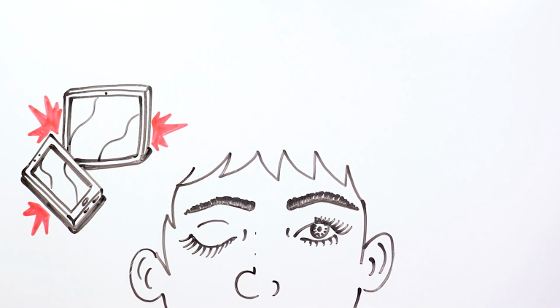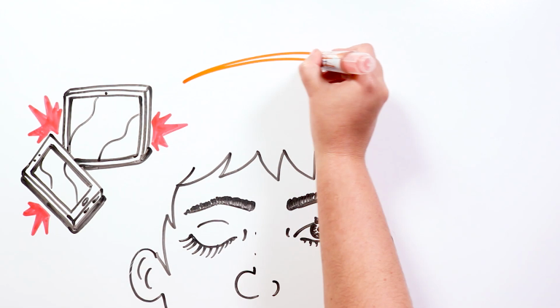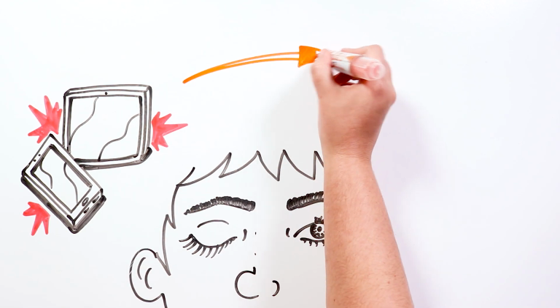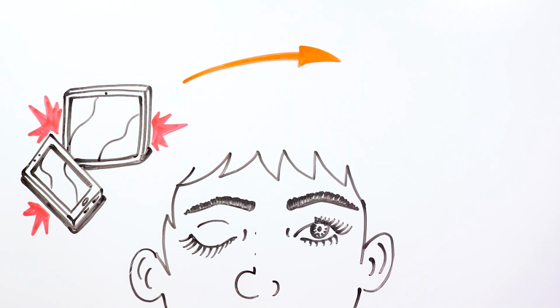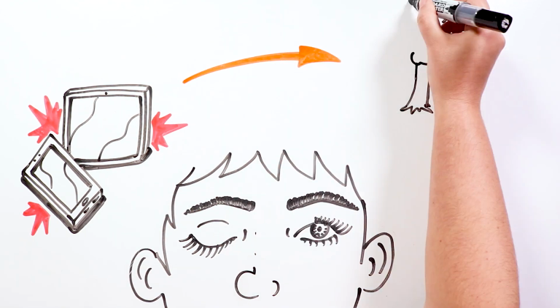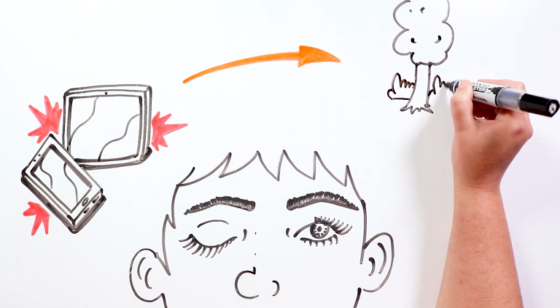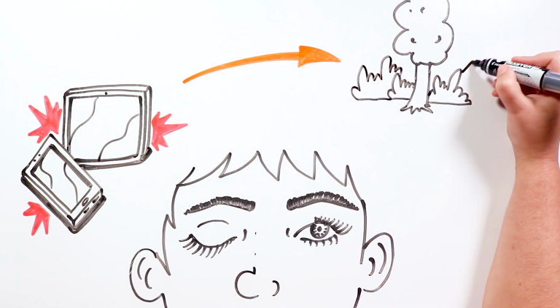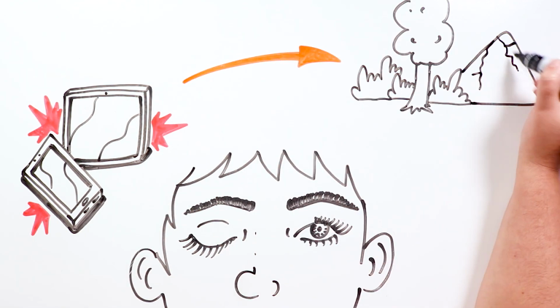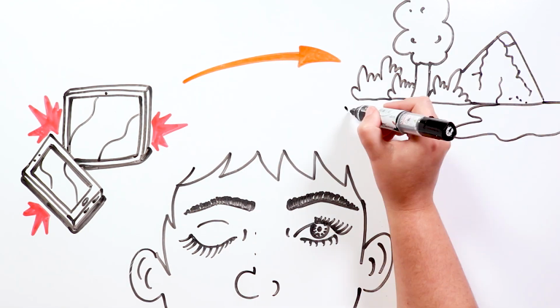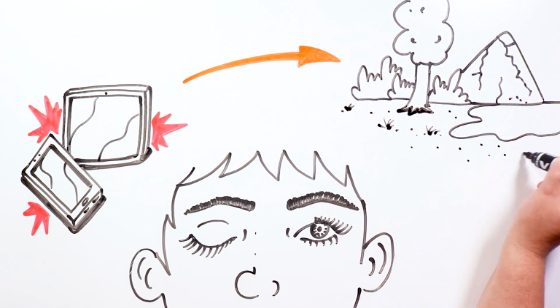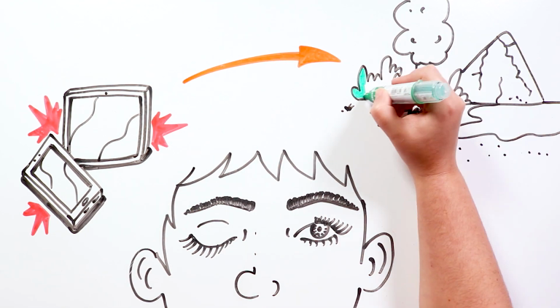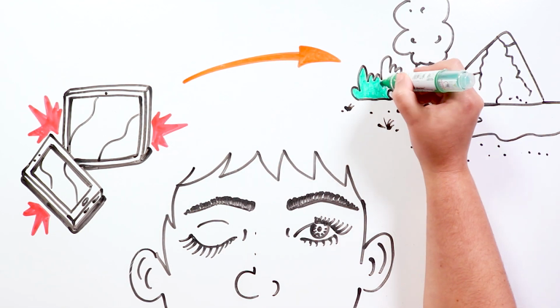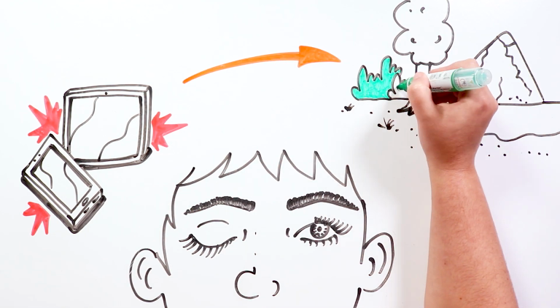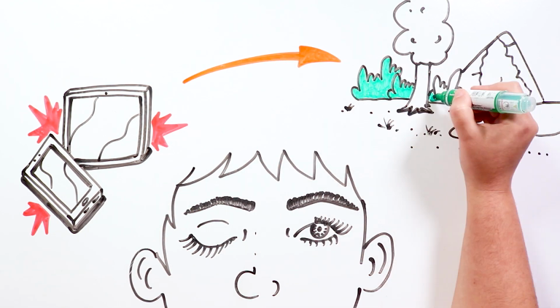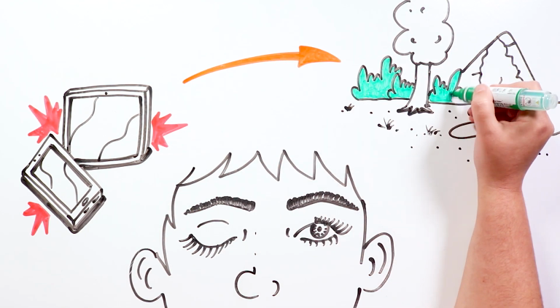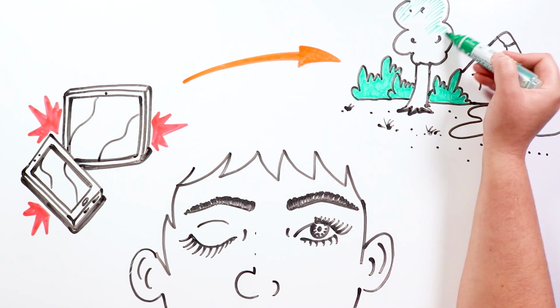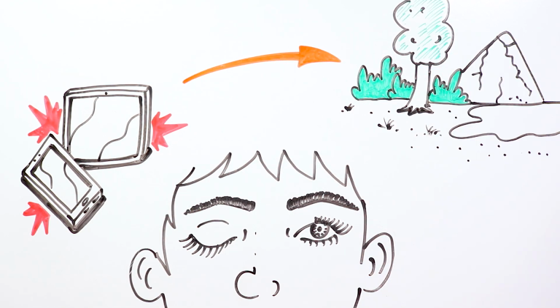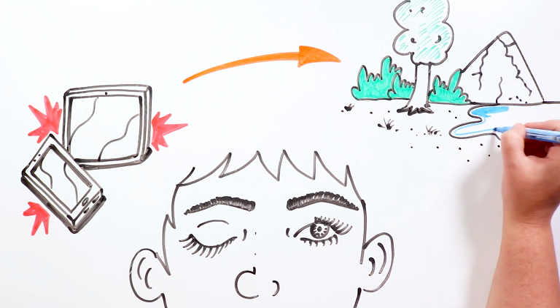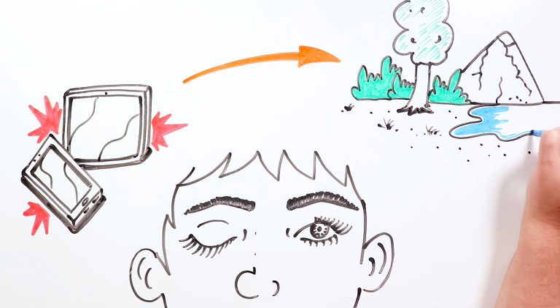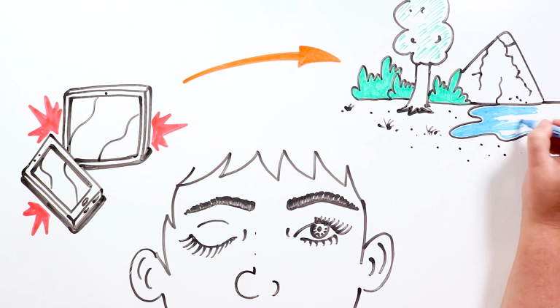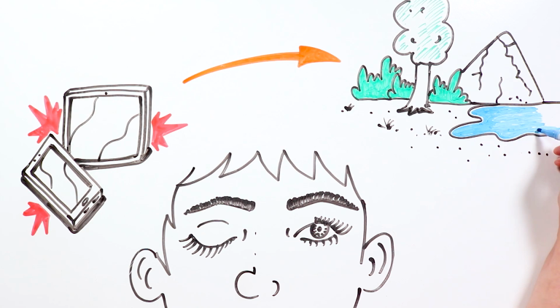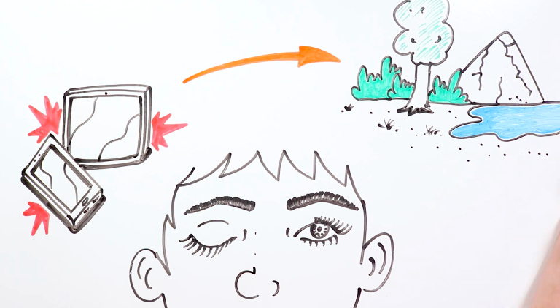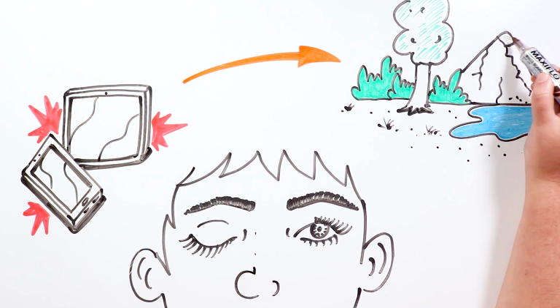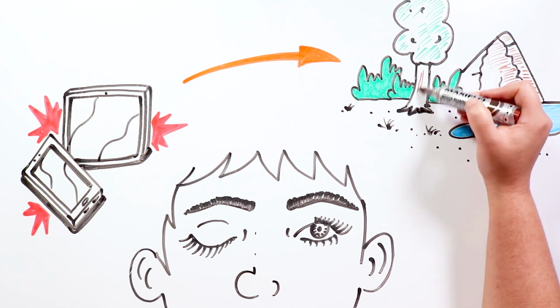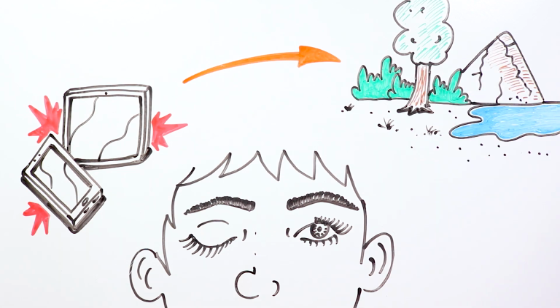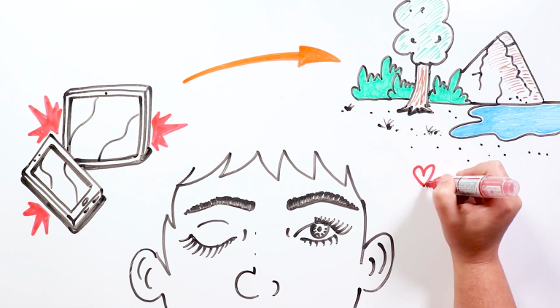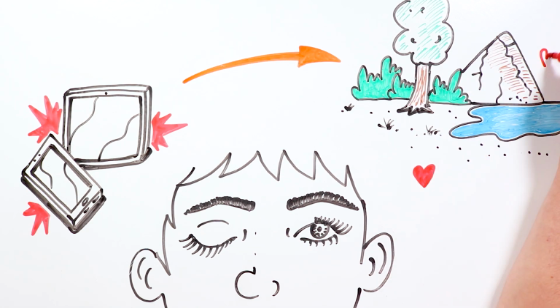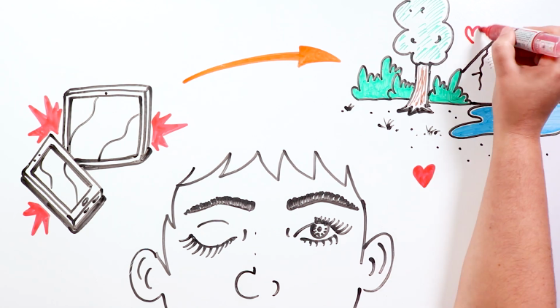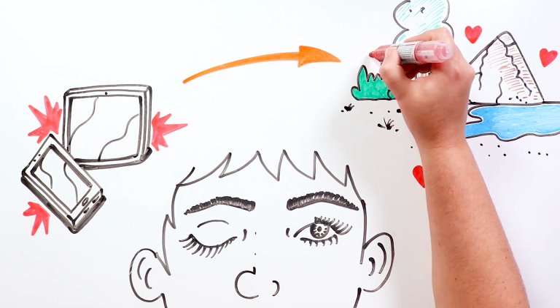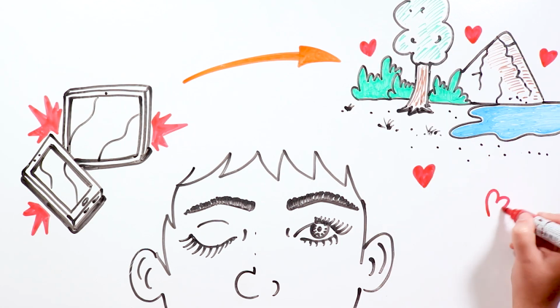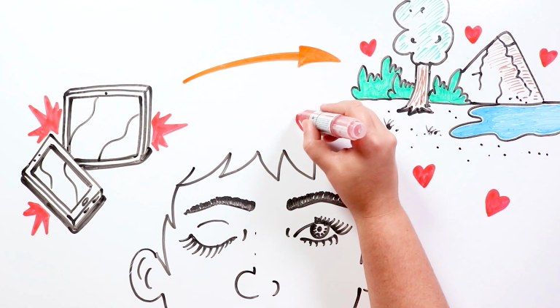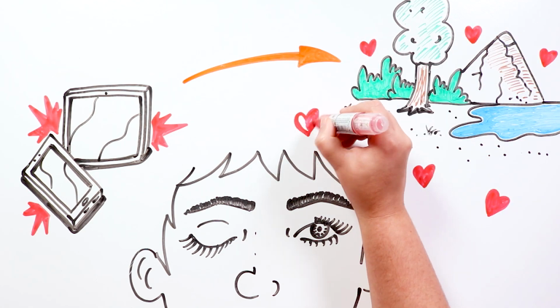Take frequent breaks, go out, breathe some fresh air and look at nature. You'll surely feel better.